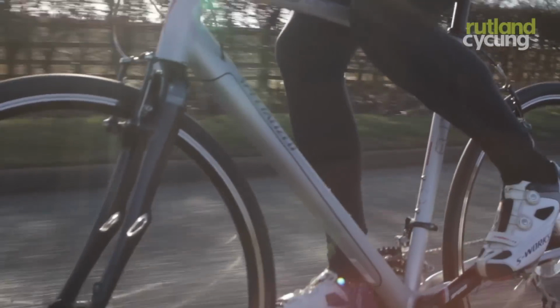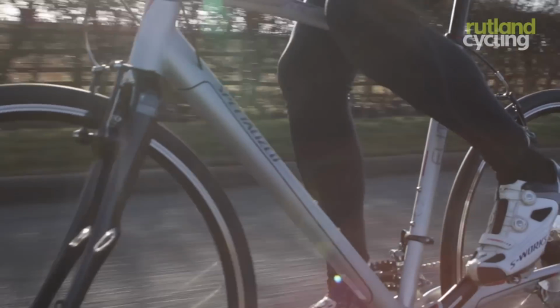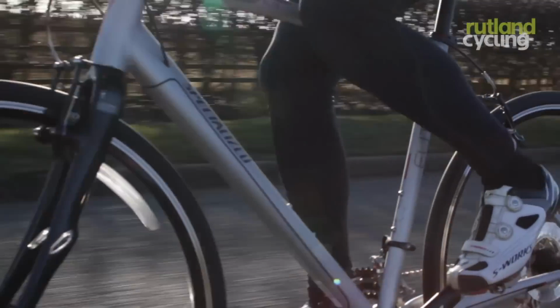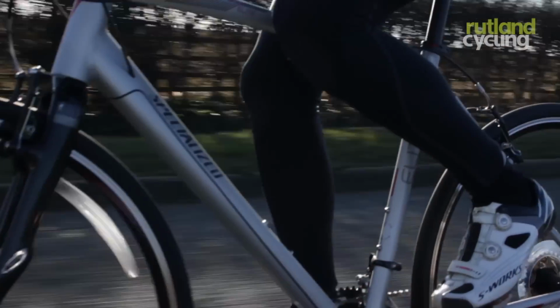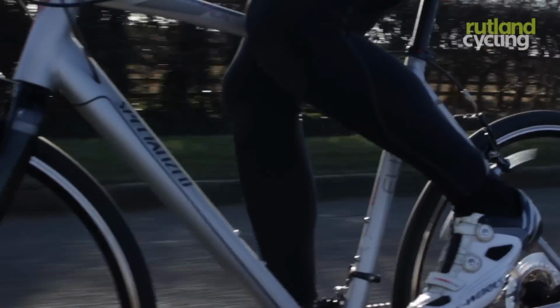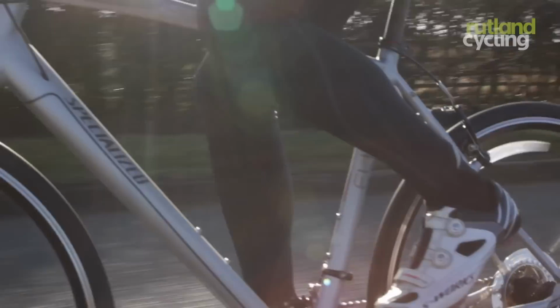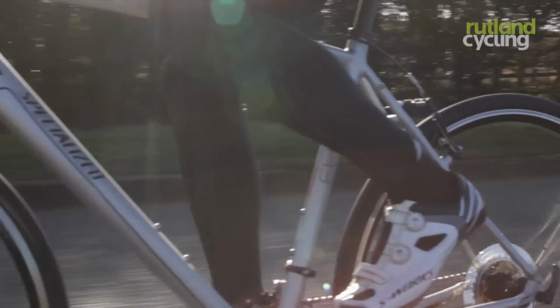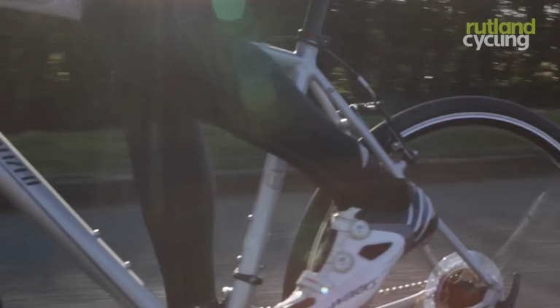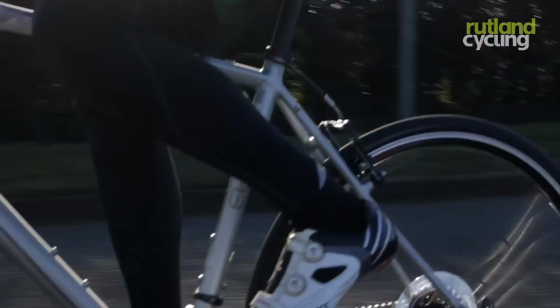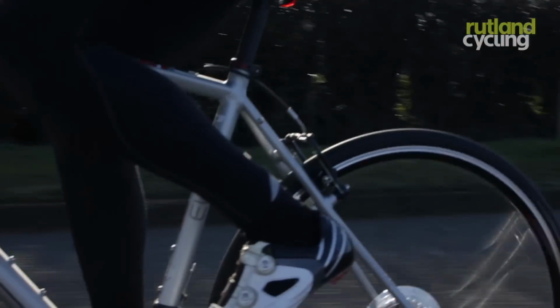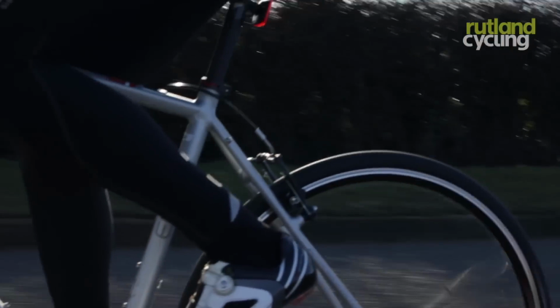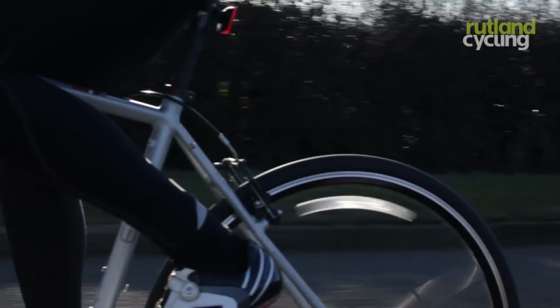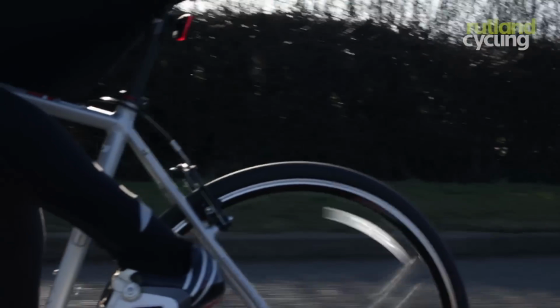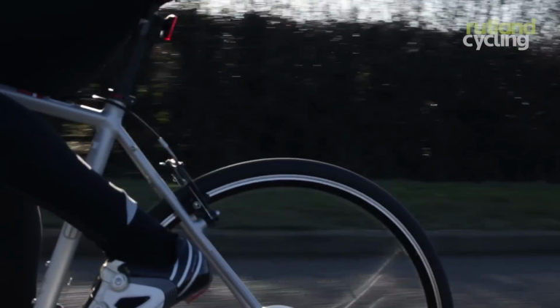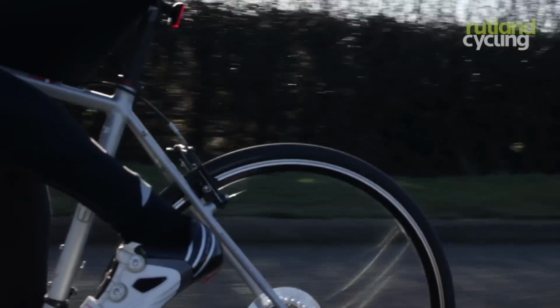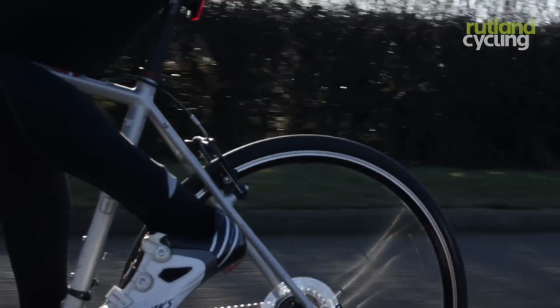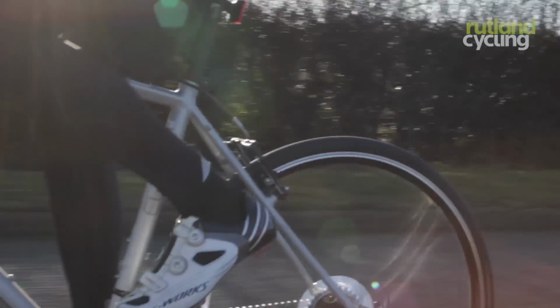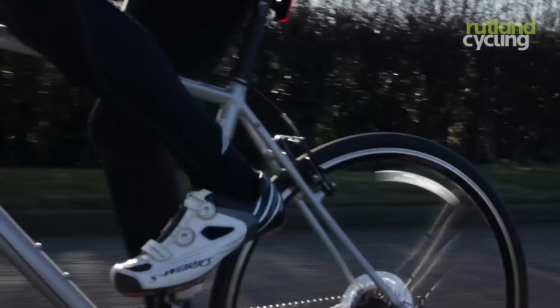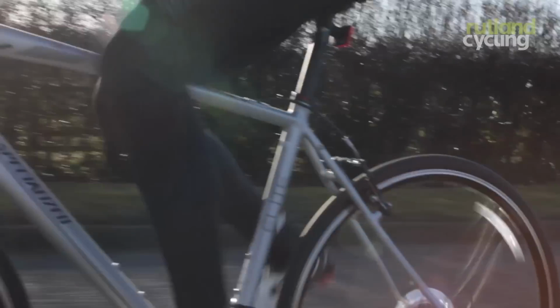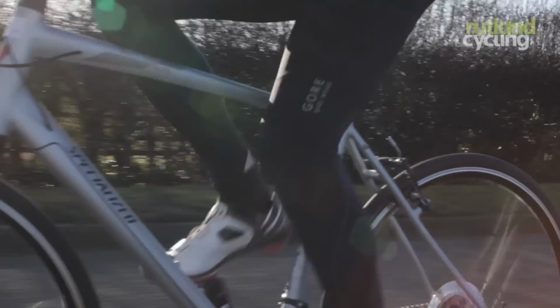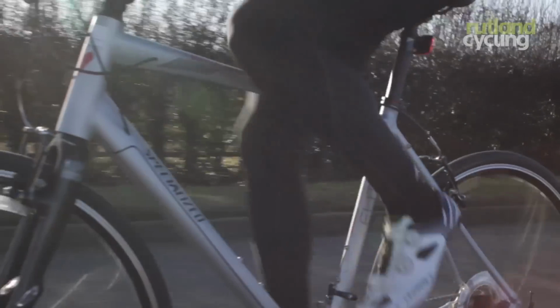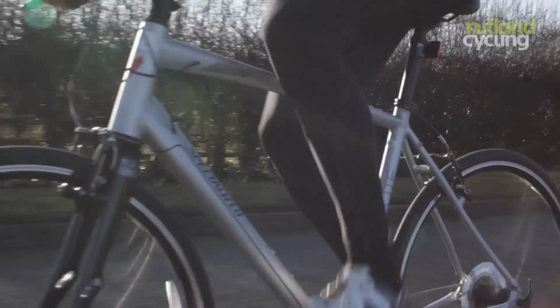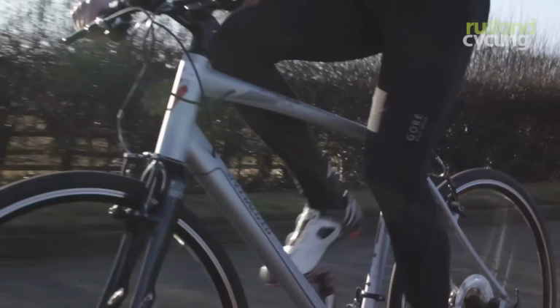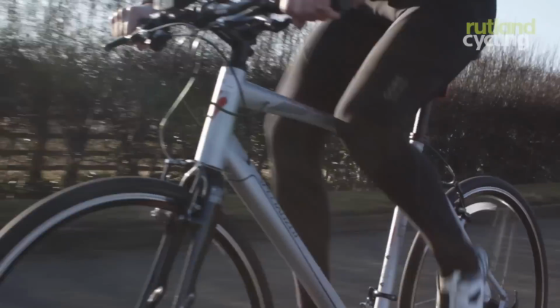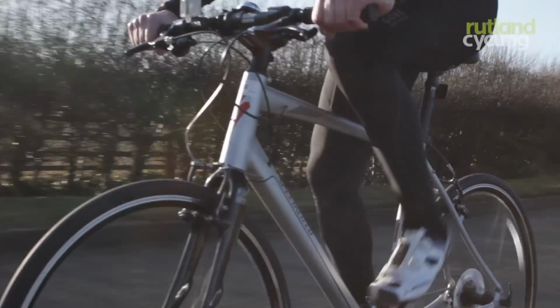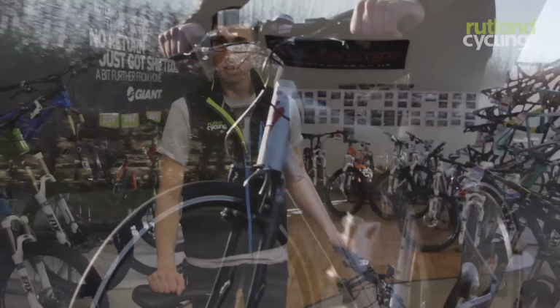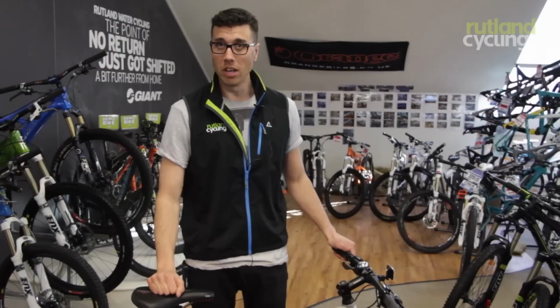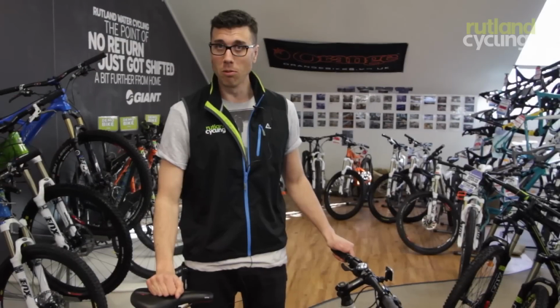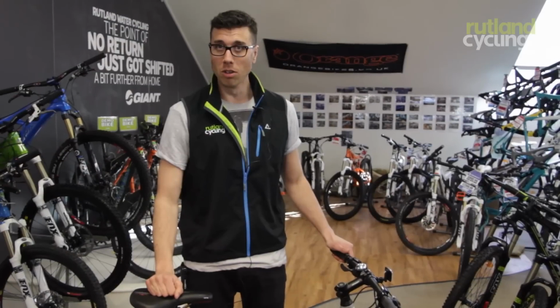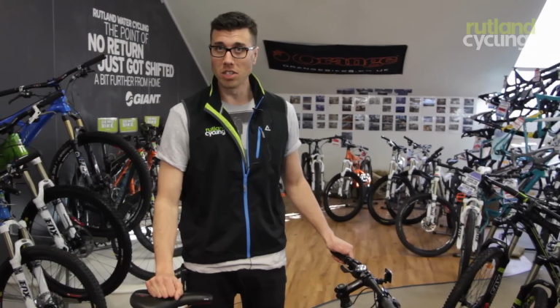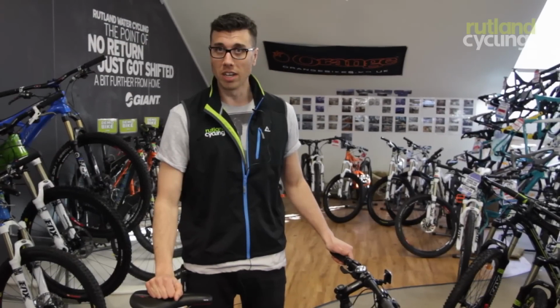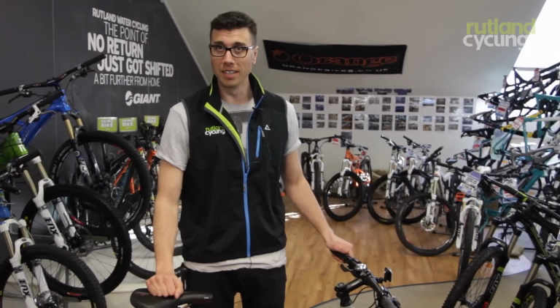I would say great bike, nice and lightweight, at £649.99 here at Rutland Cycling.